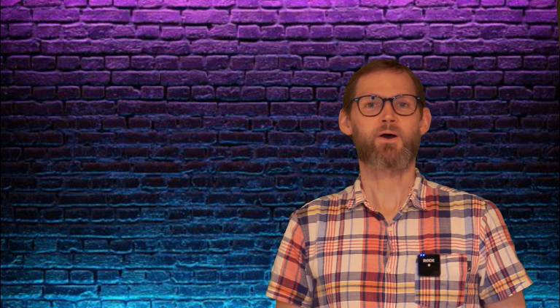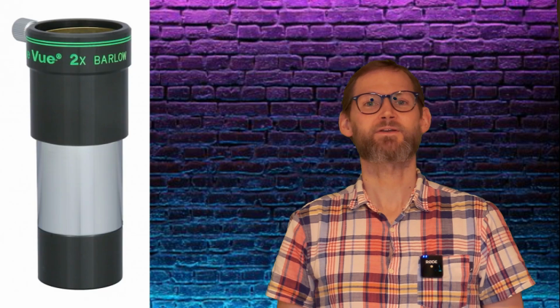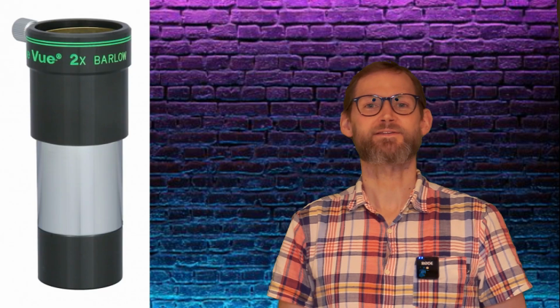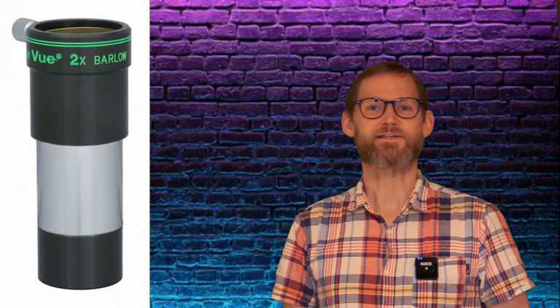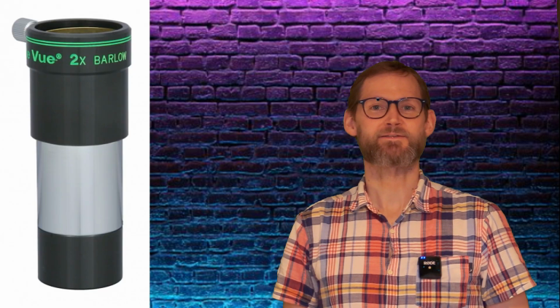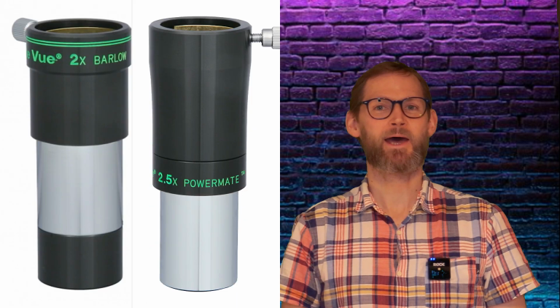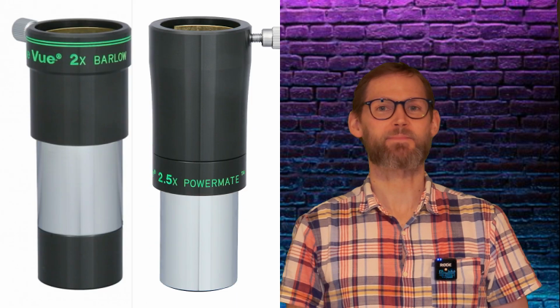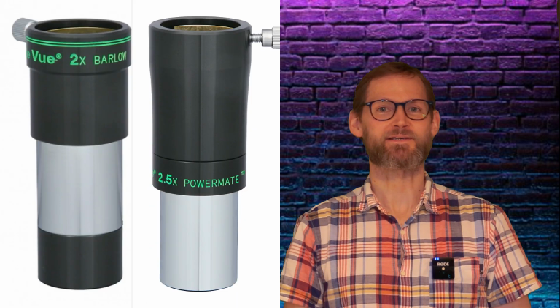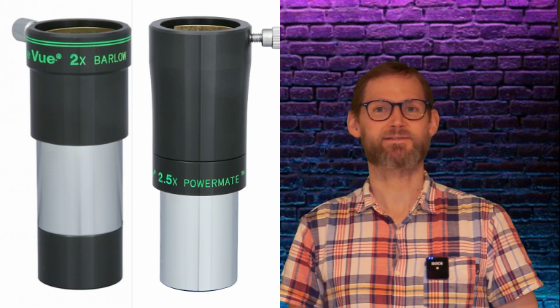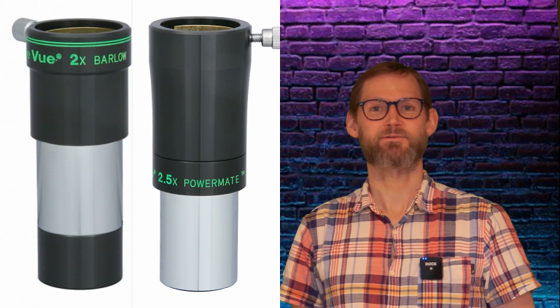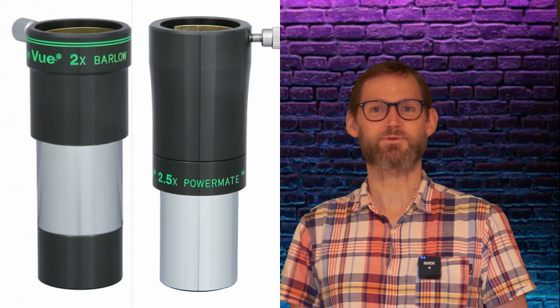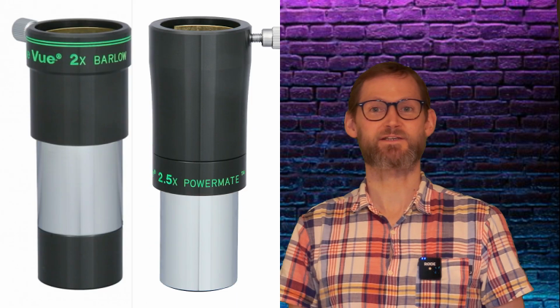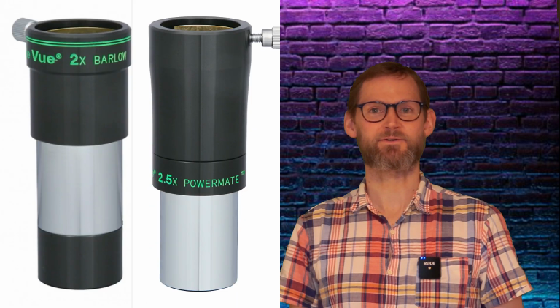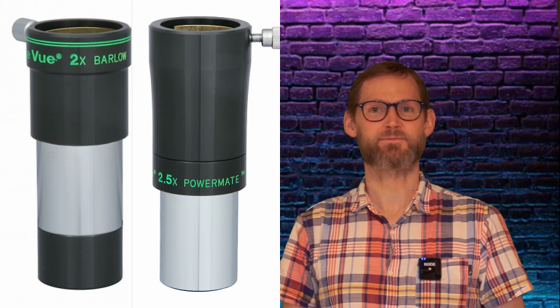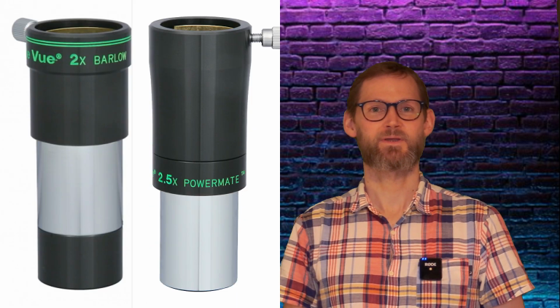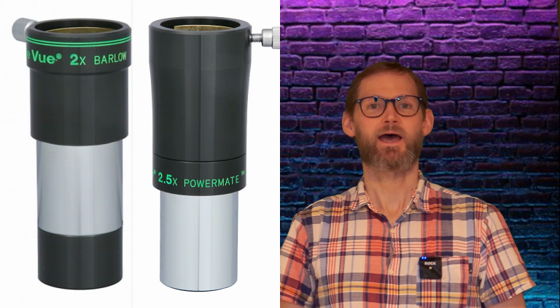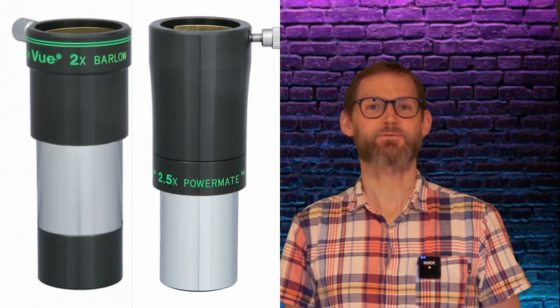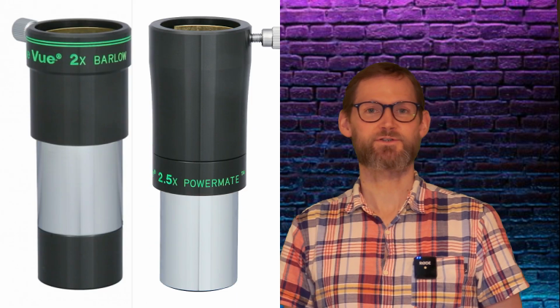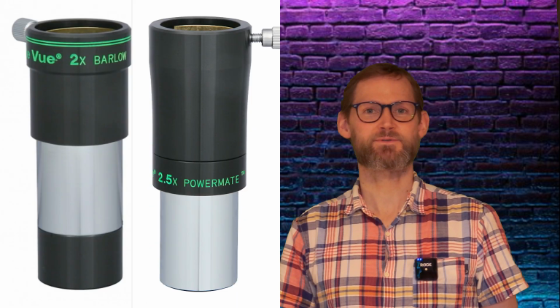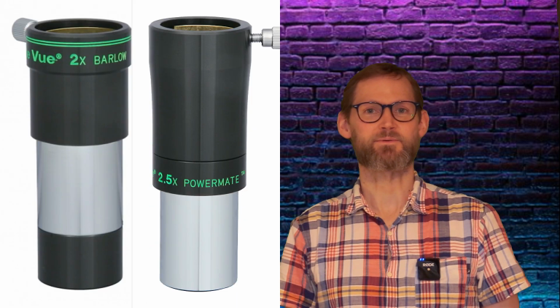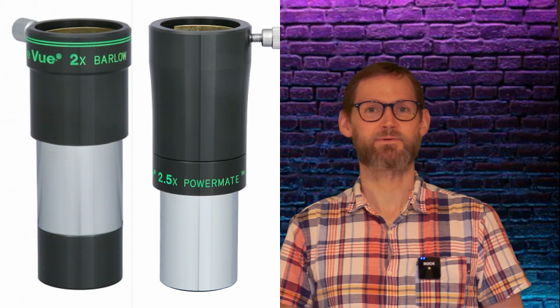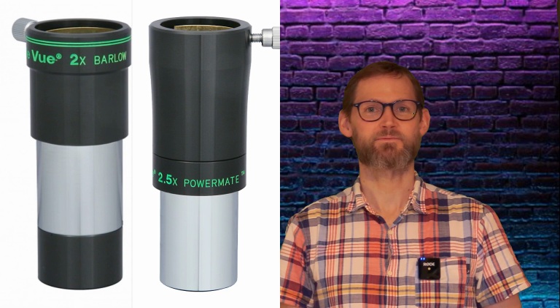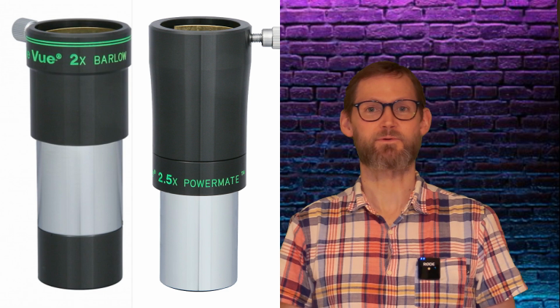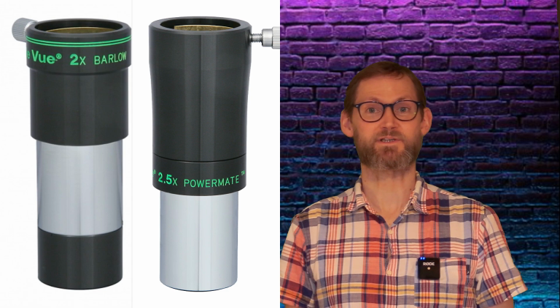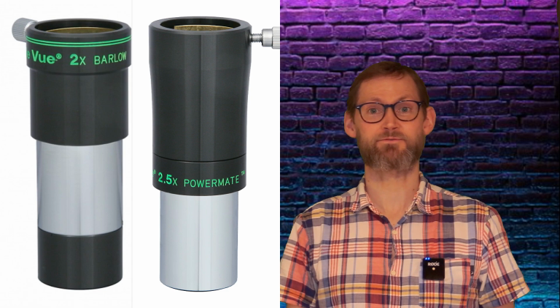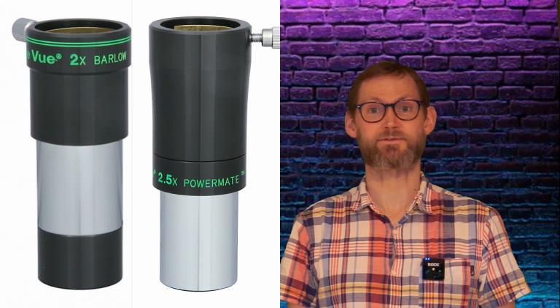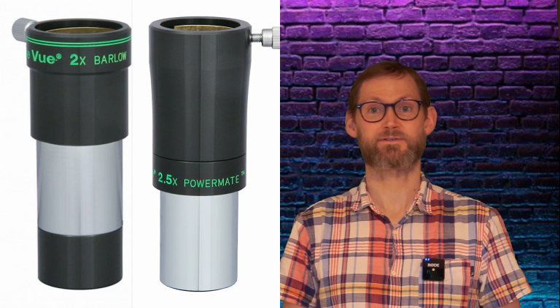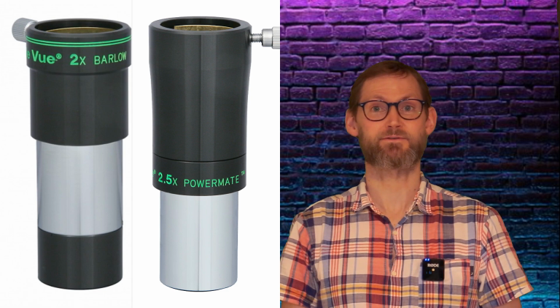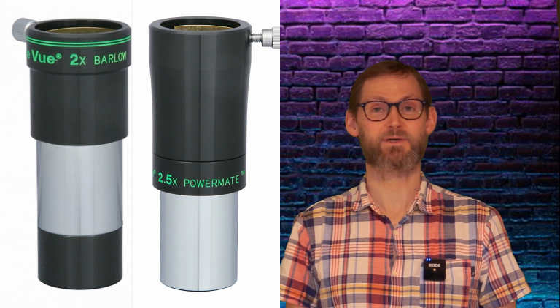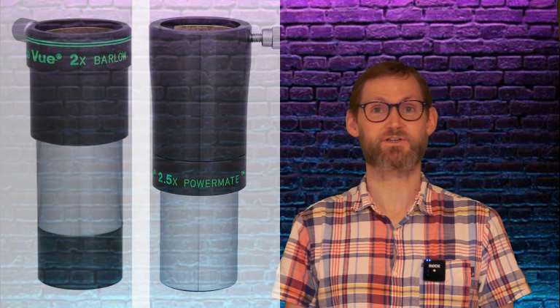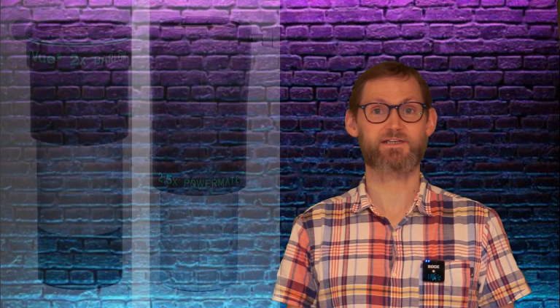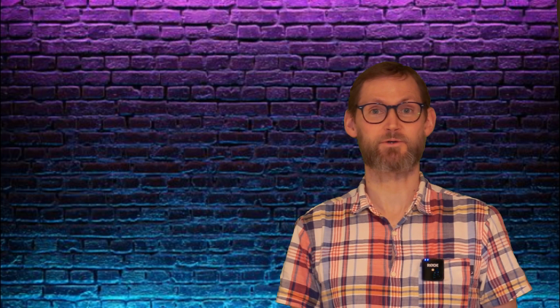Barlow lenses, PowerMates — what do they do? How do you use them? What's the difference? And do you actually need one?